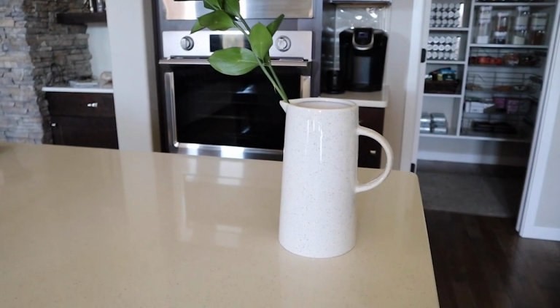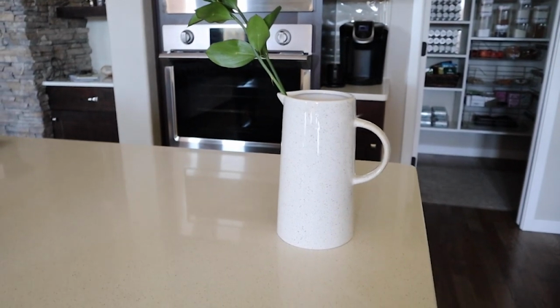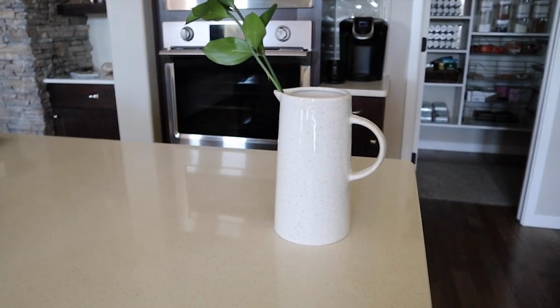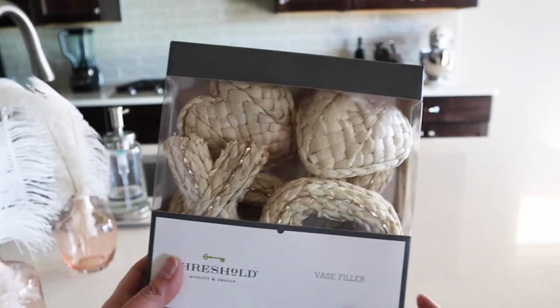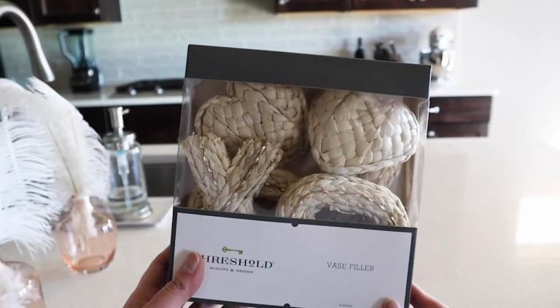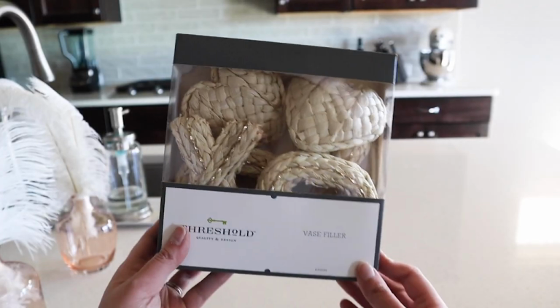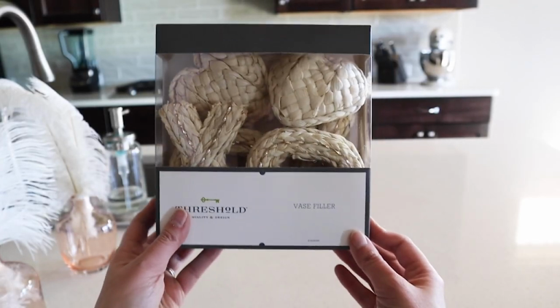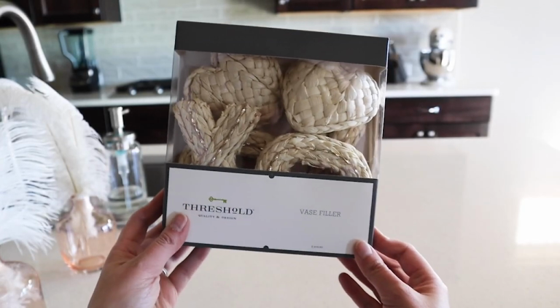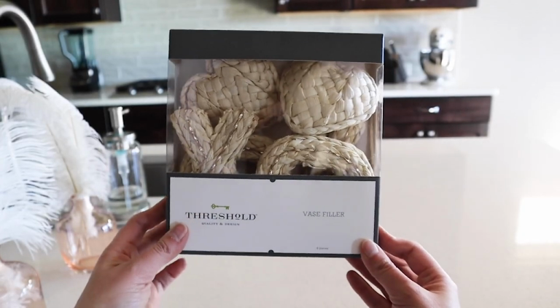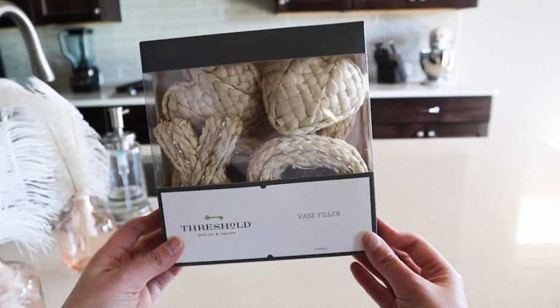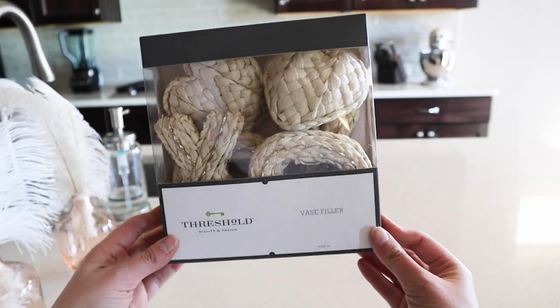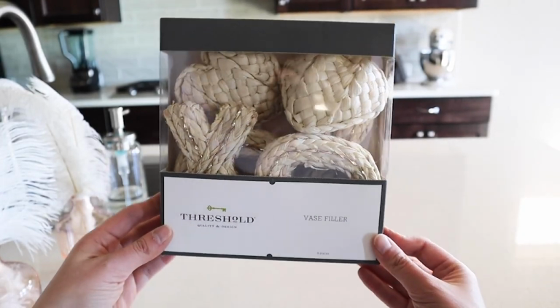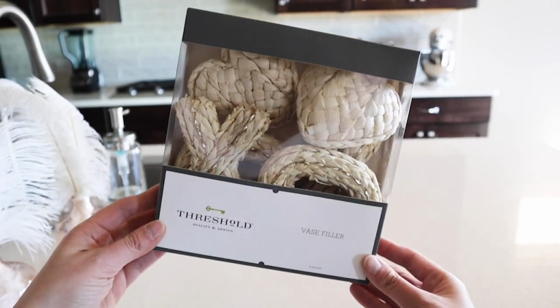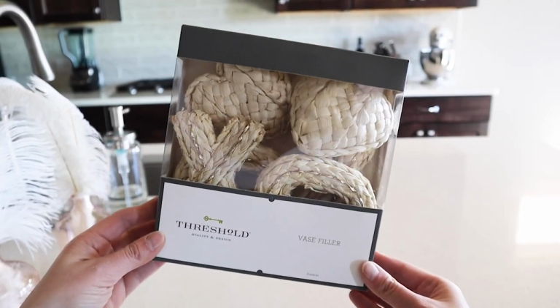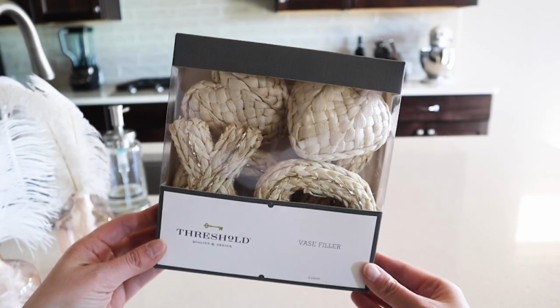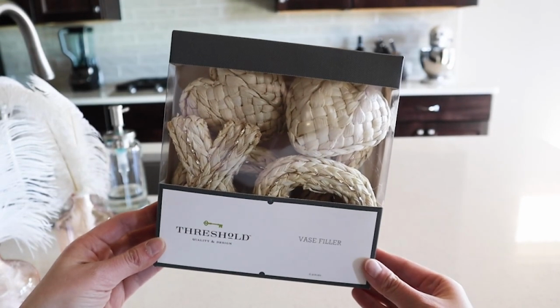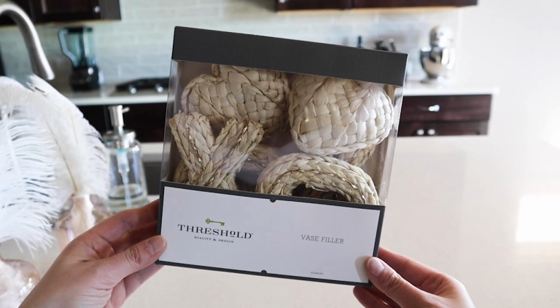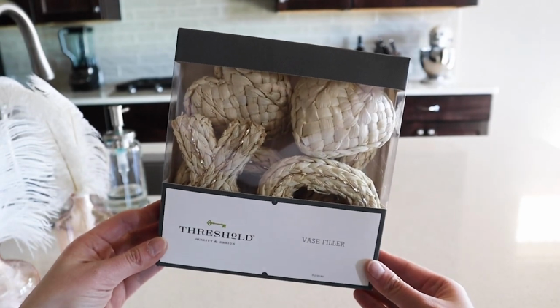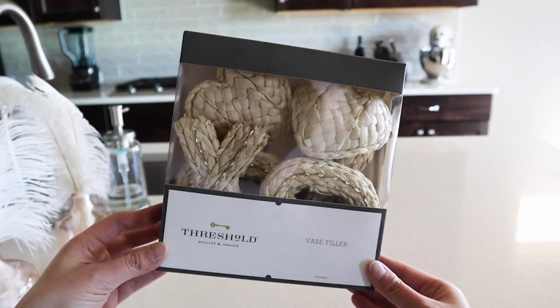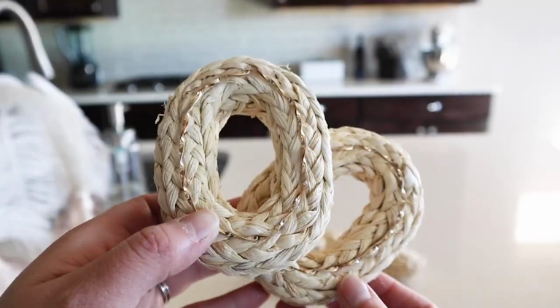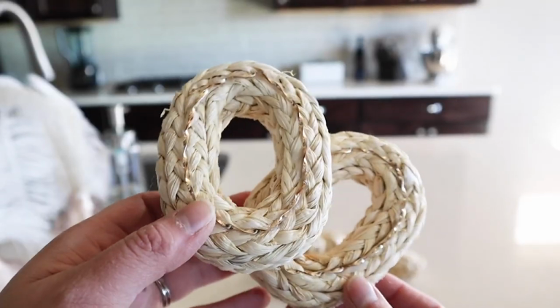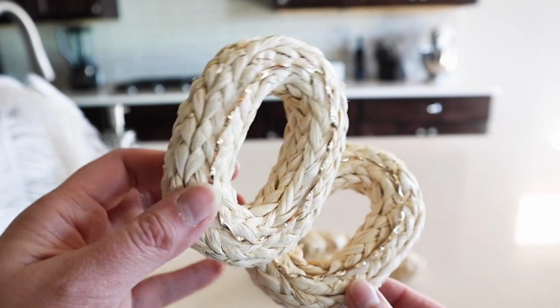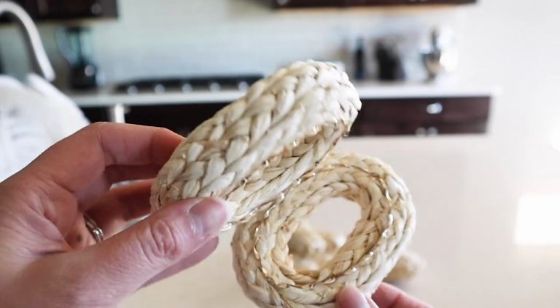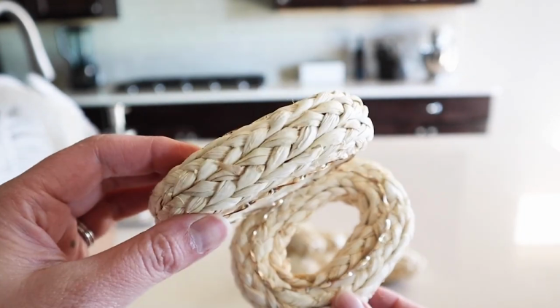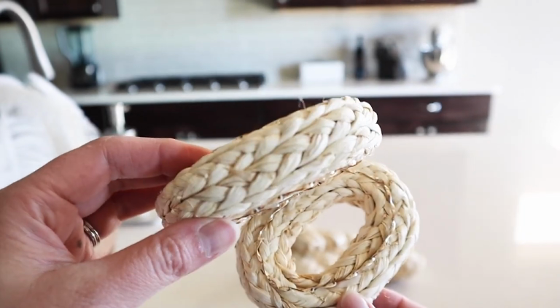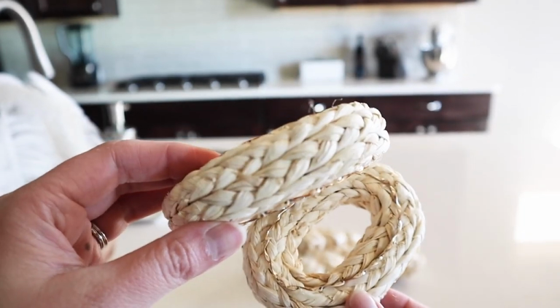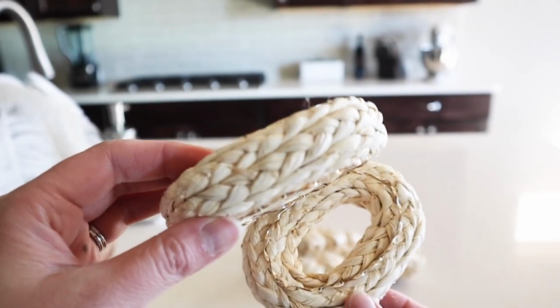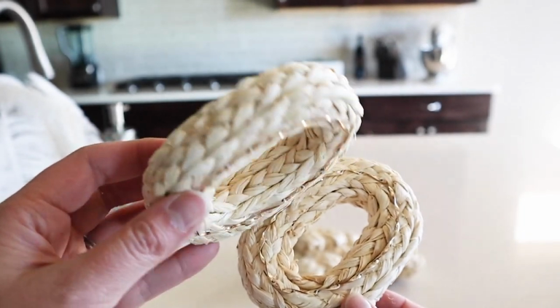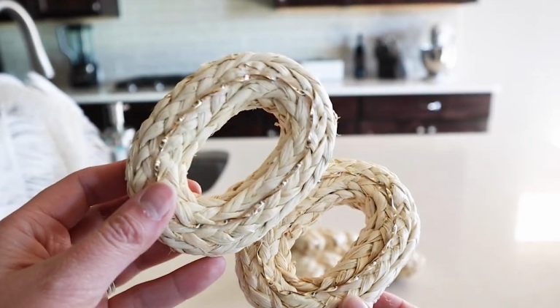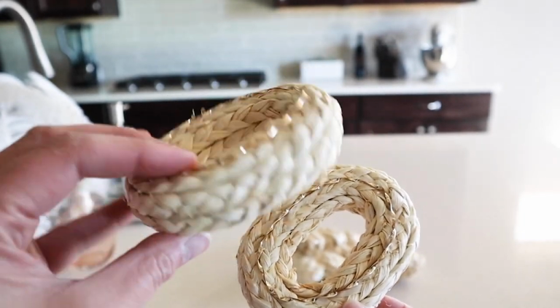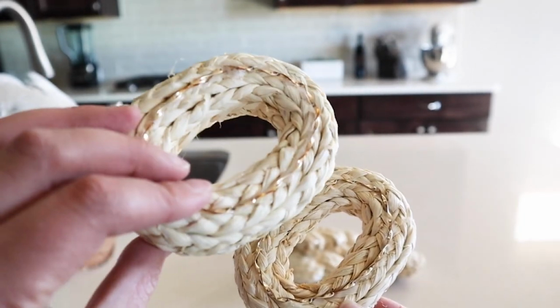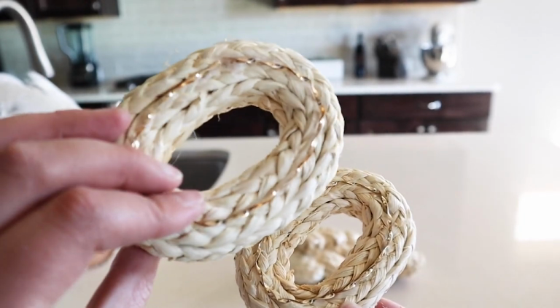Target also had this cute set of hearts and X's and O's. This set was $12.